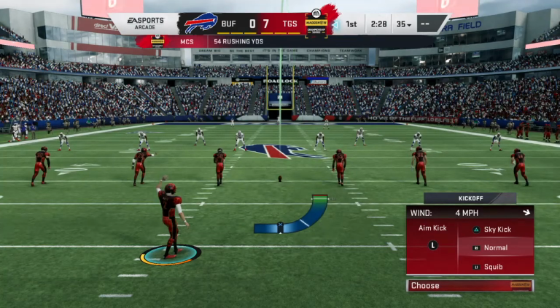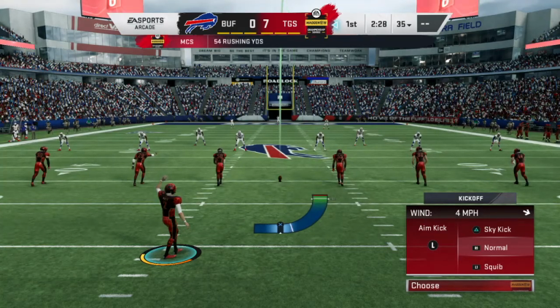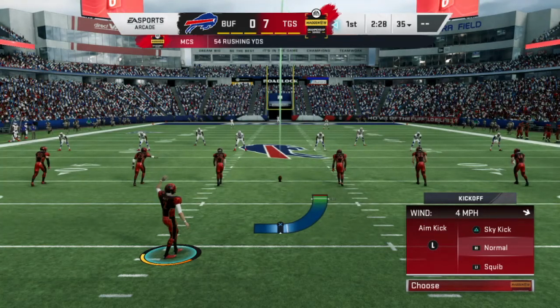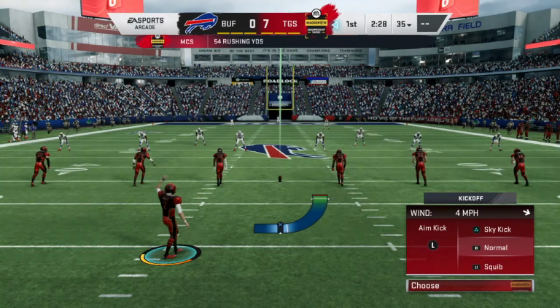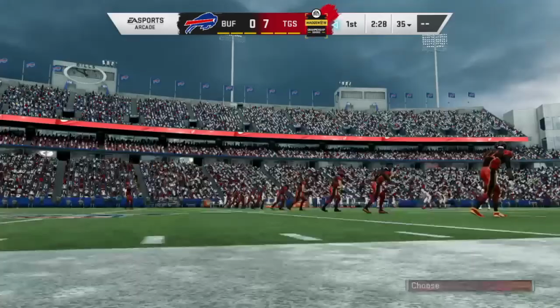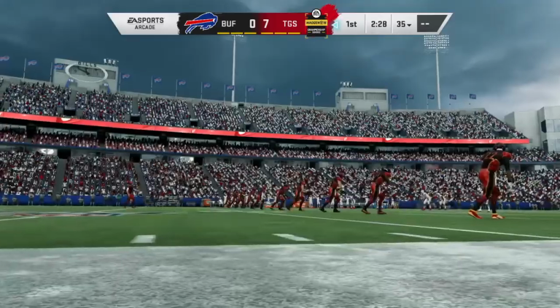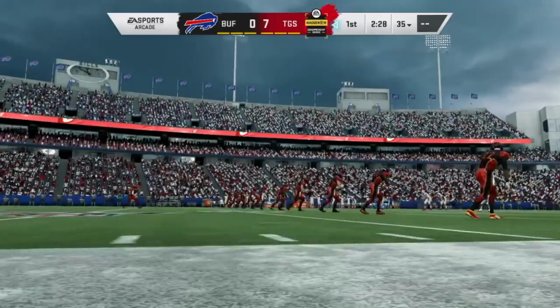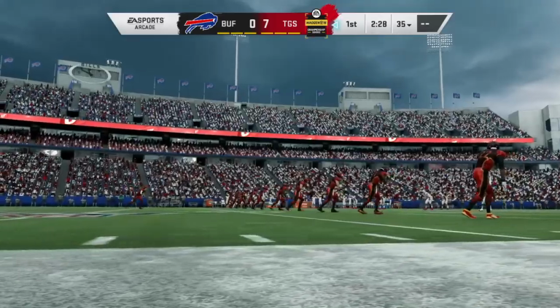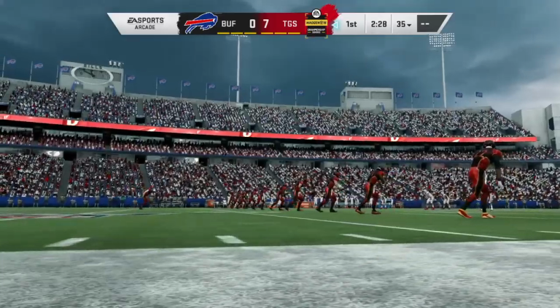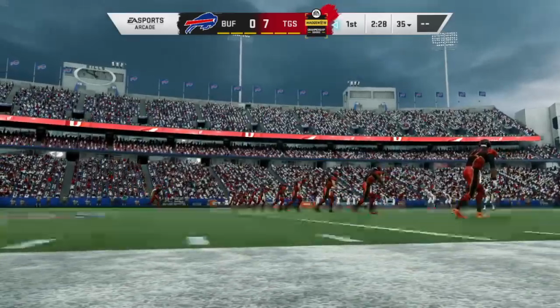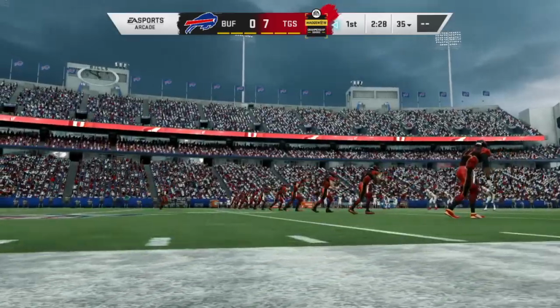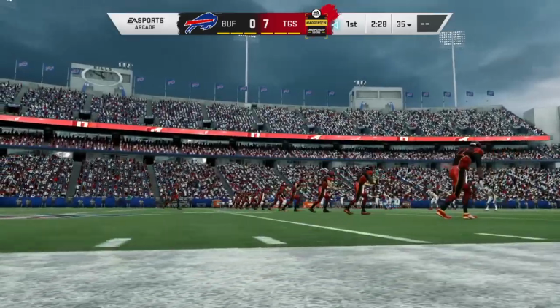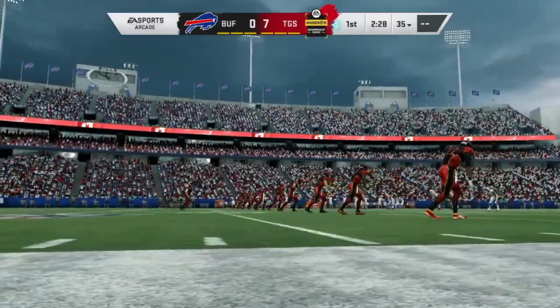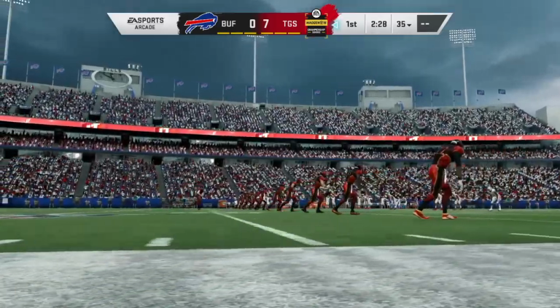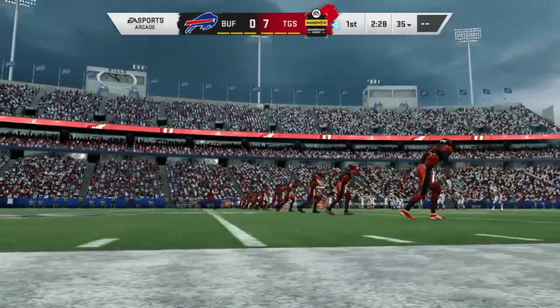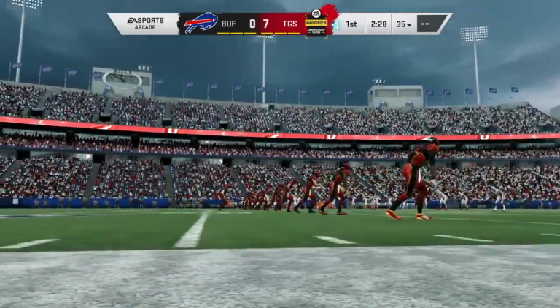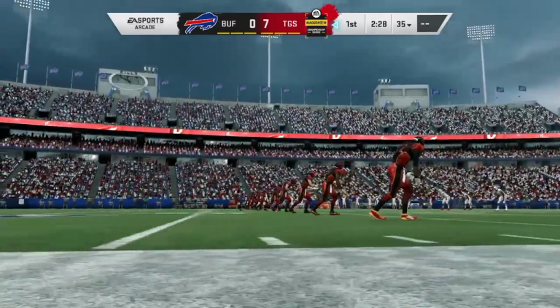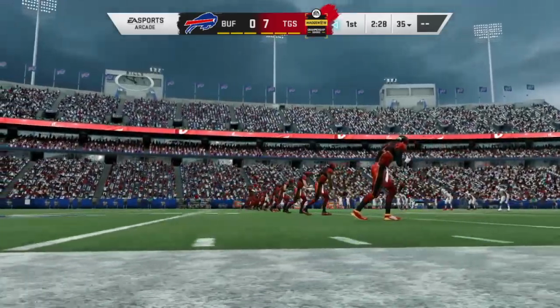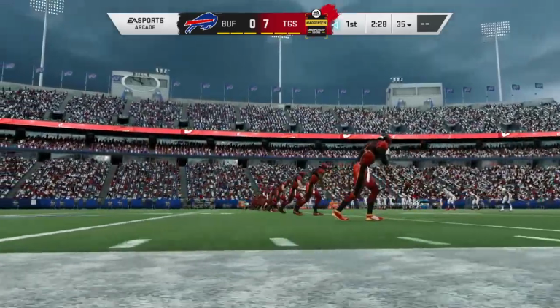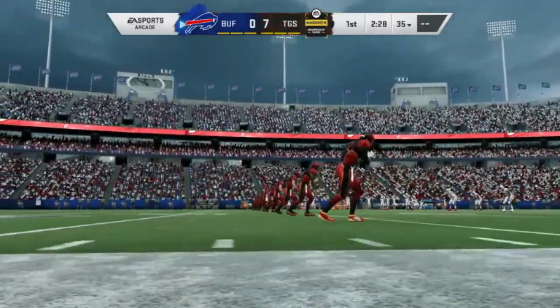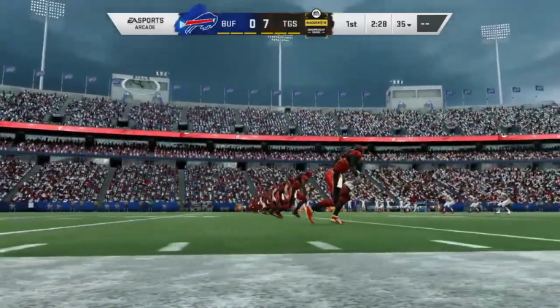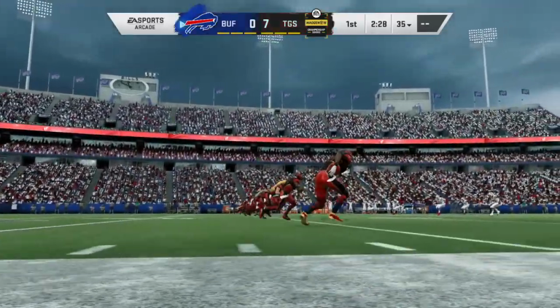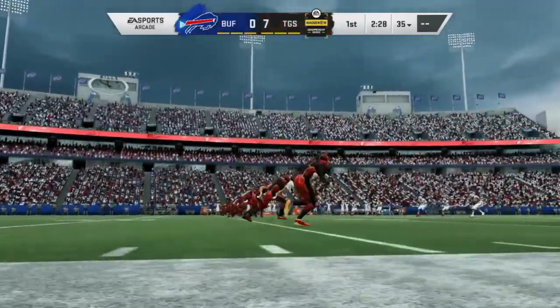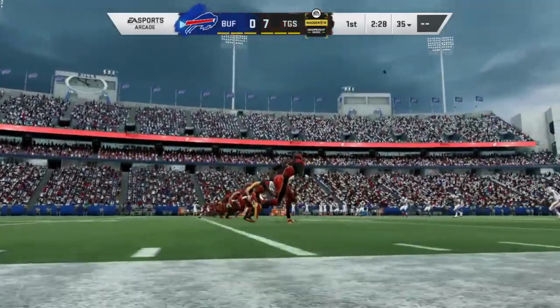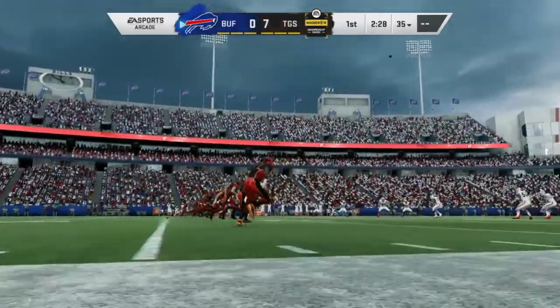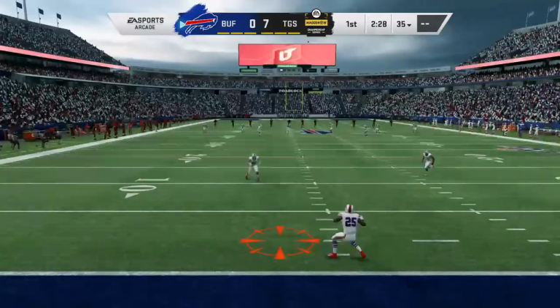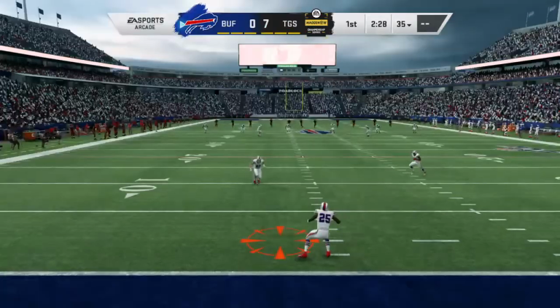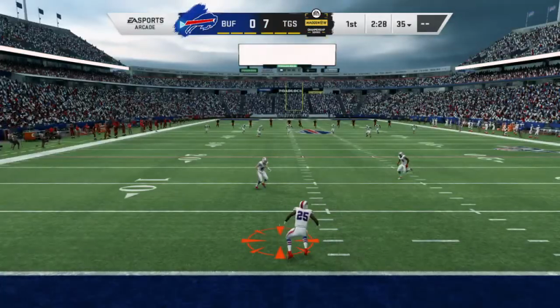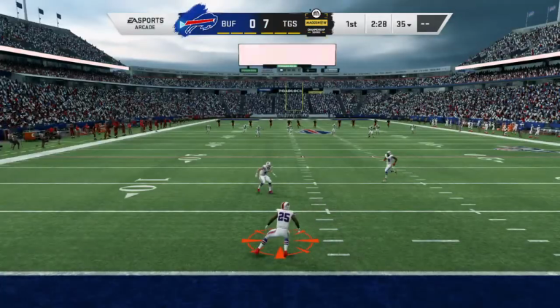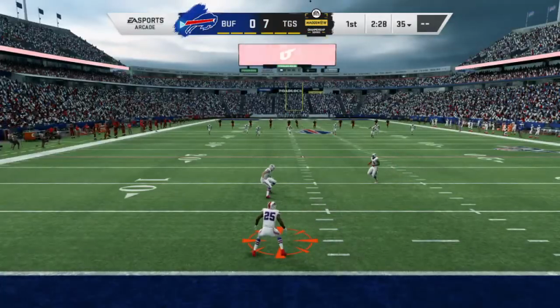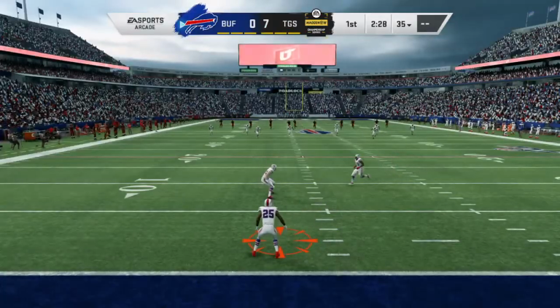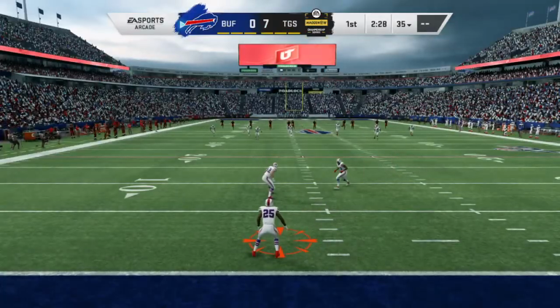So this drive spans seven plays, and it ends with a Le'Veon Bell touchdown run.